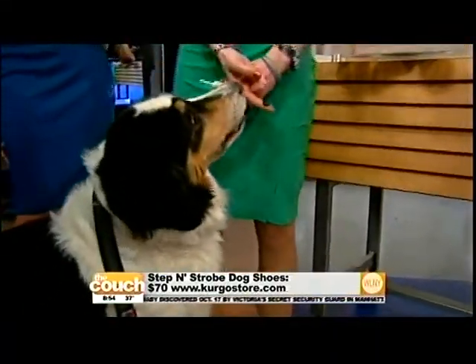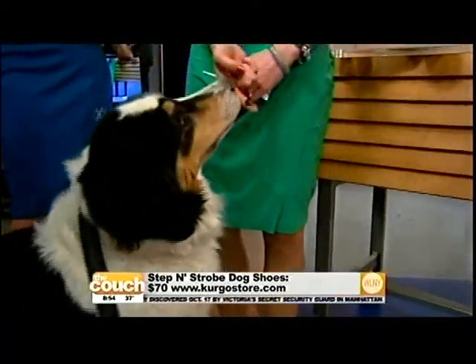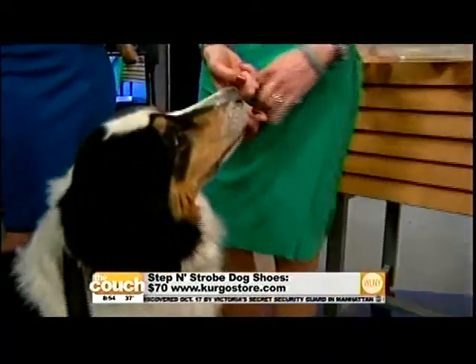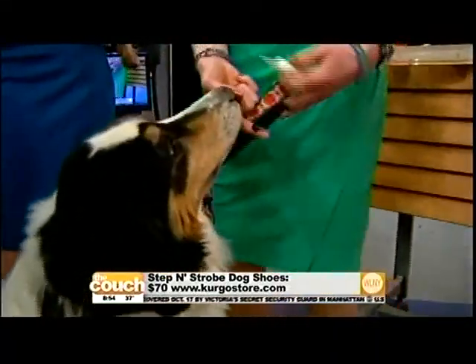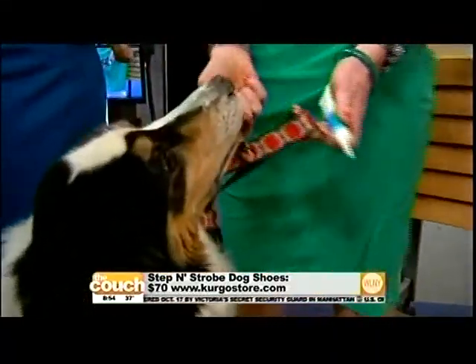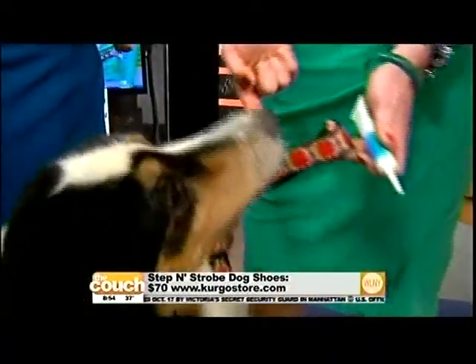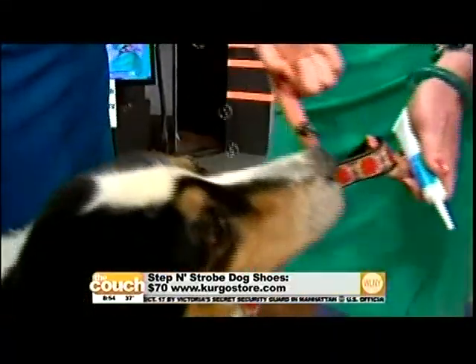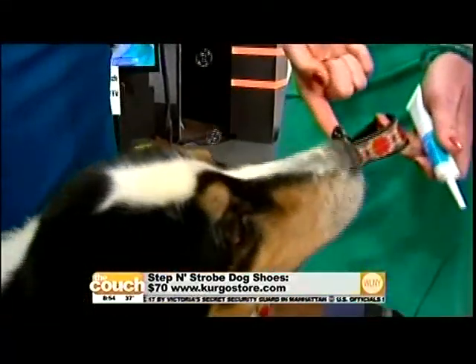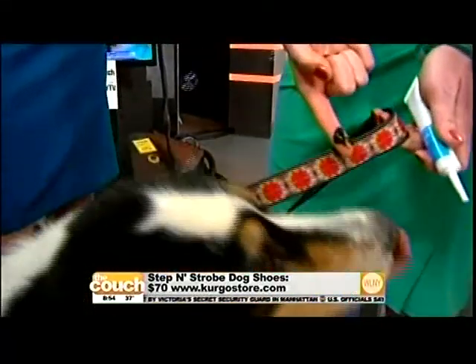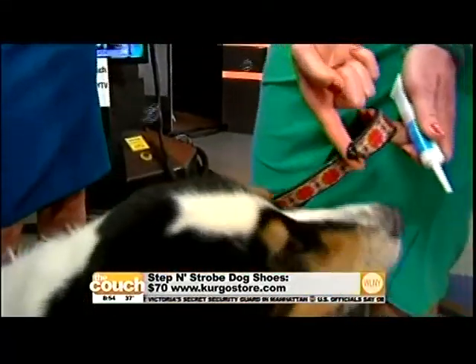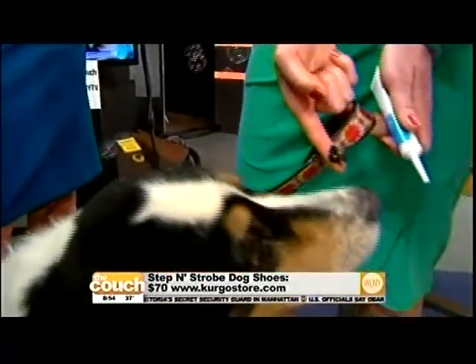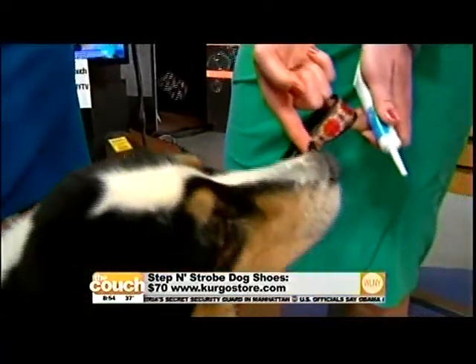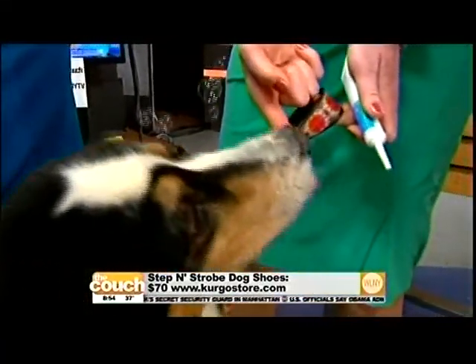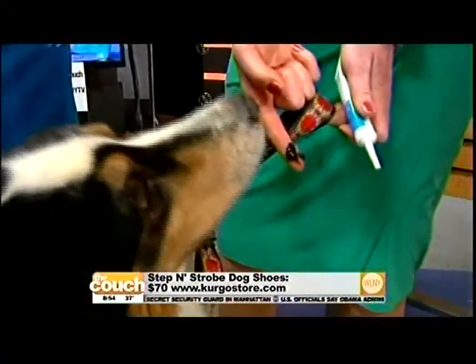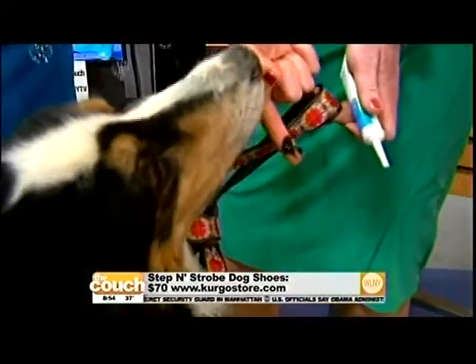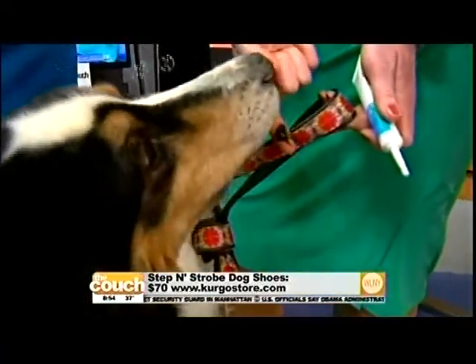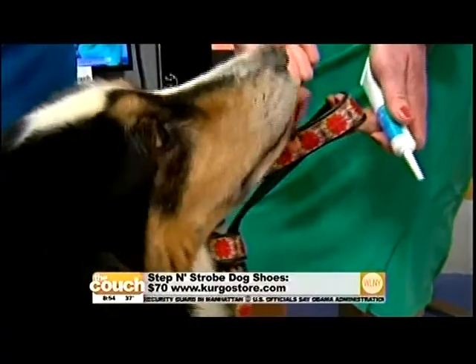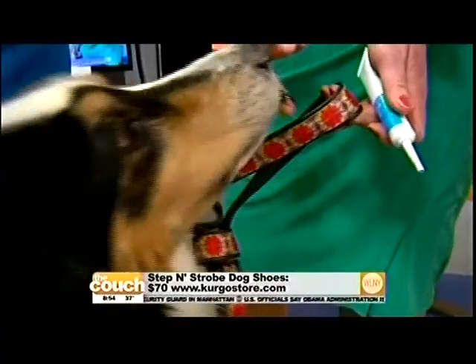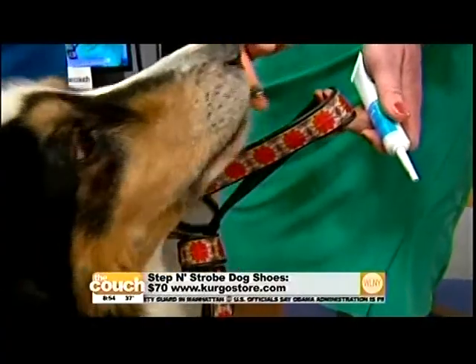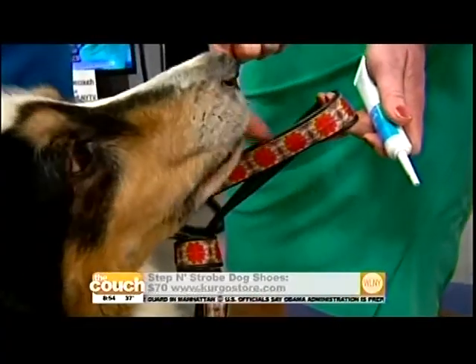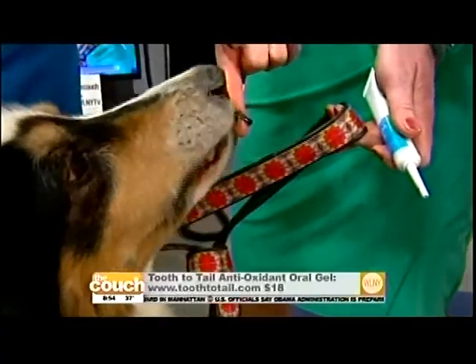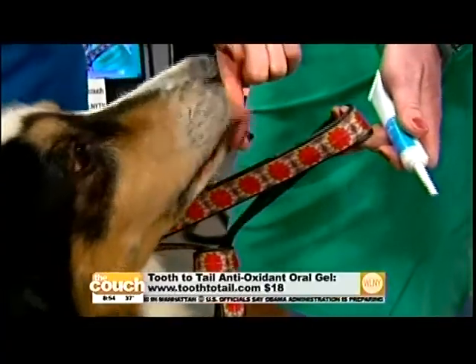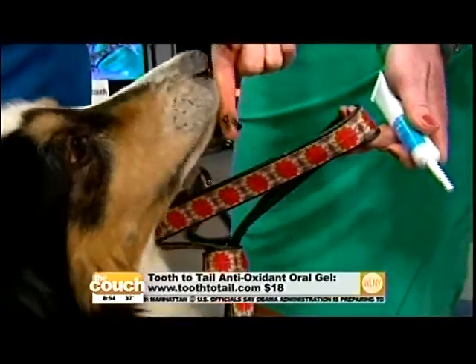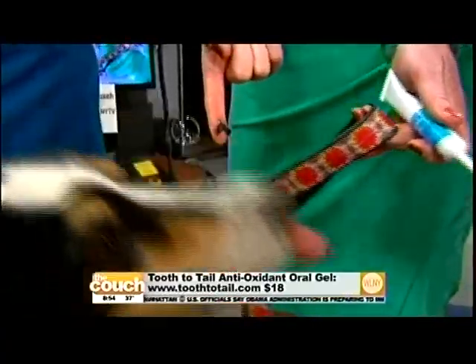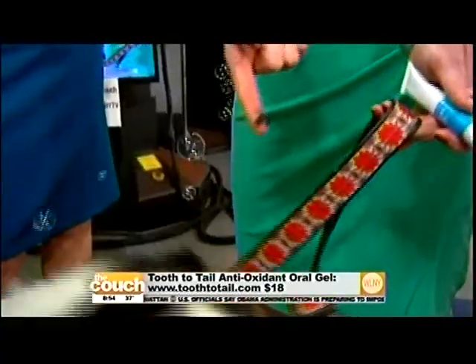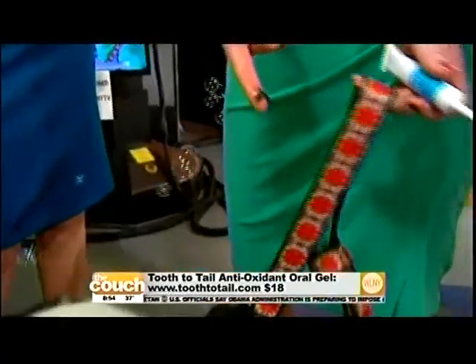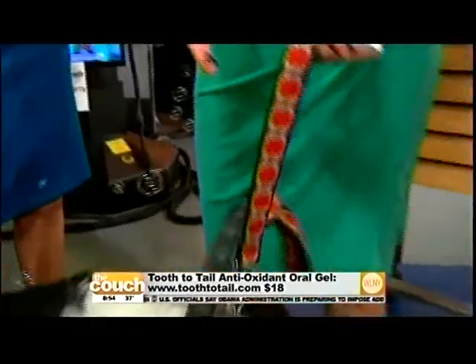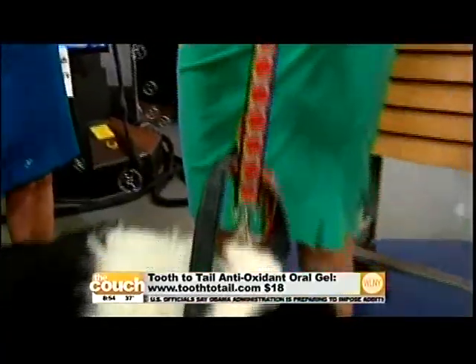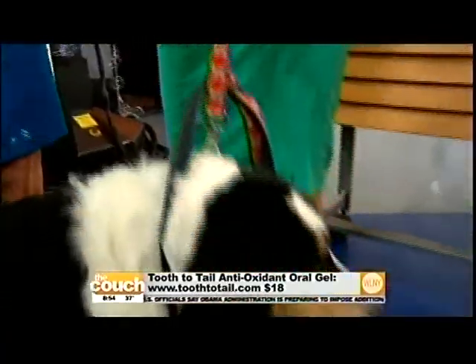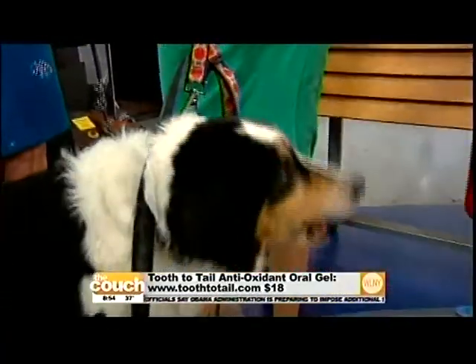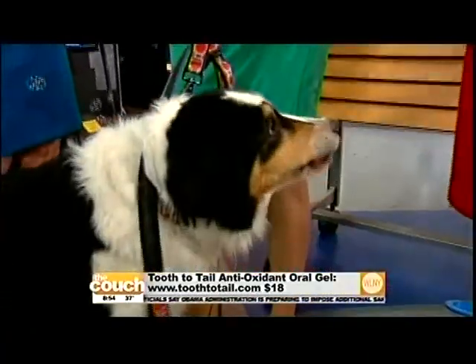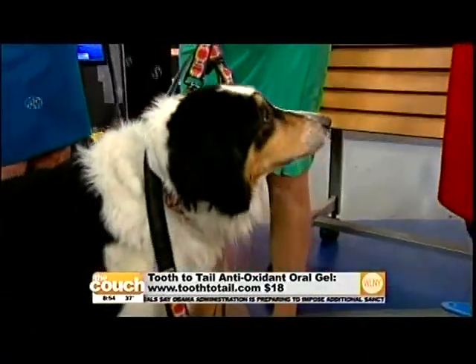You can actually lick this right off of my finger. It's called Tooth to Tail antioxidant oral gel. You can get it online at their website, toothtotail.com.